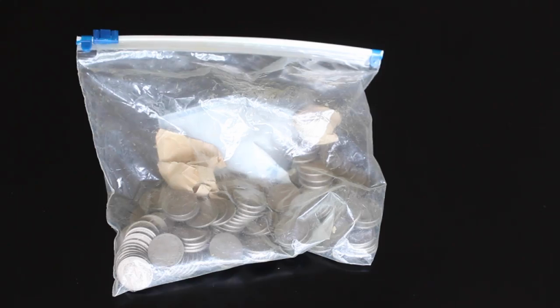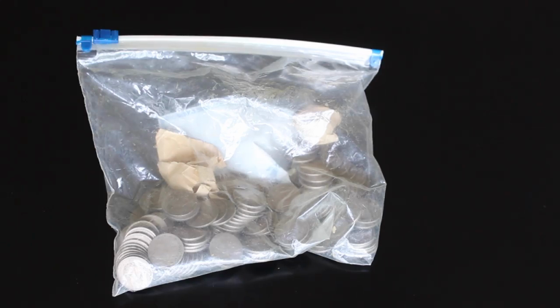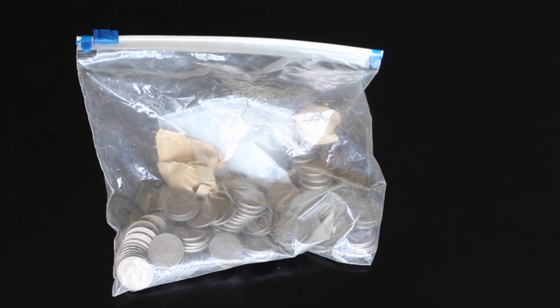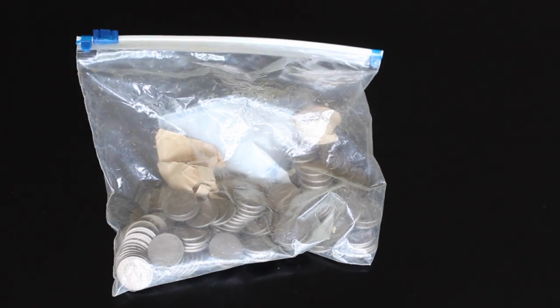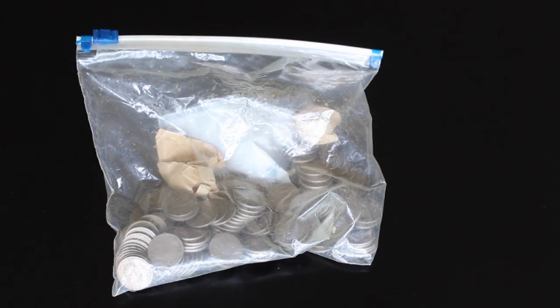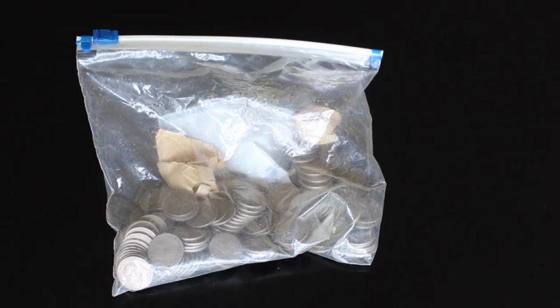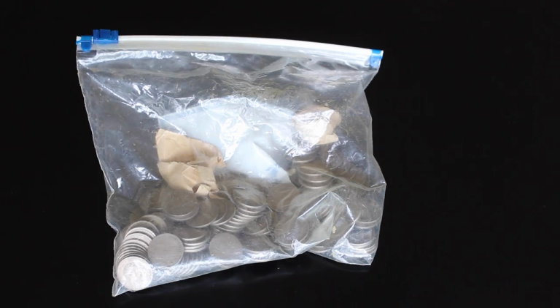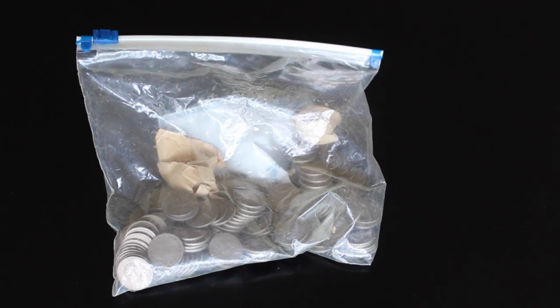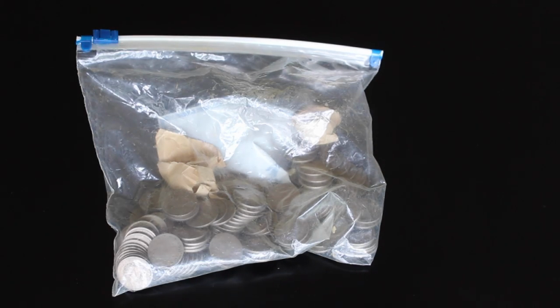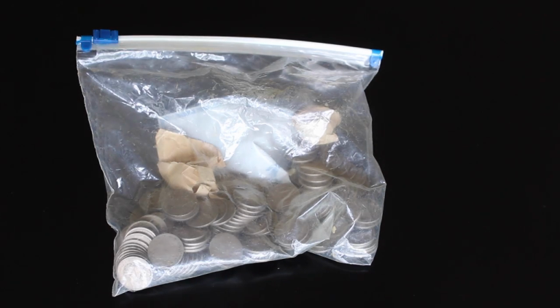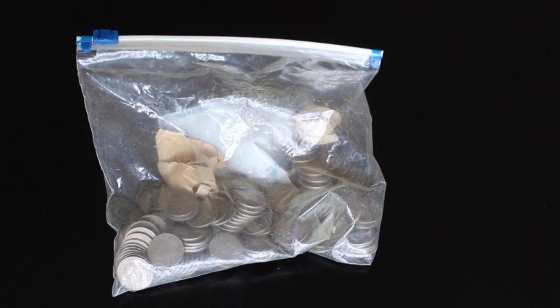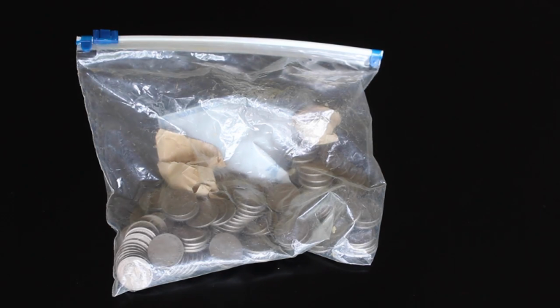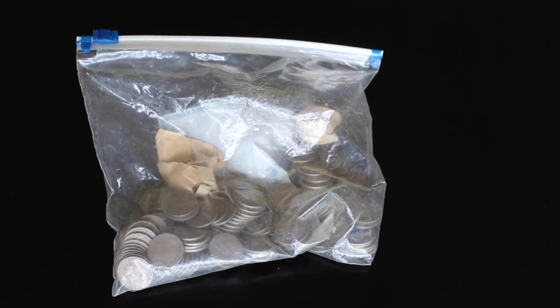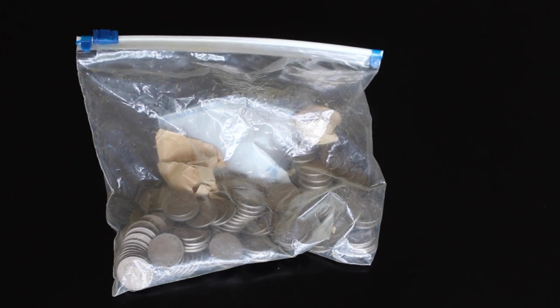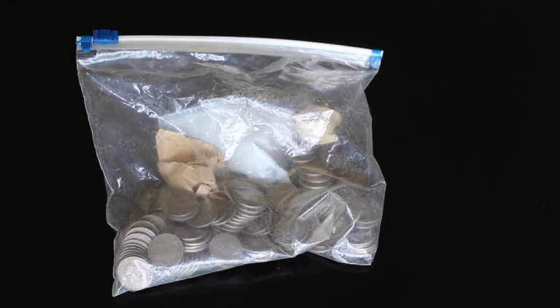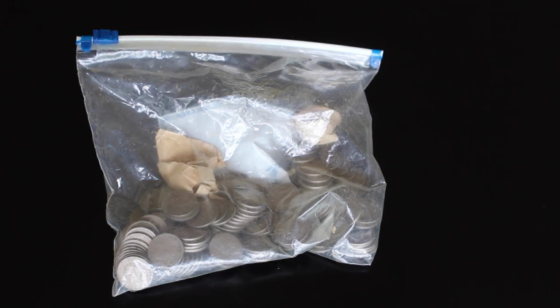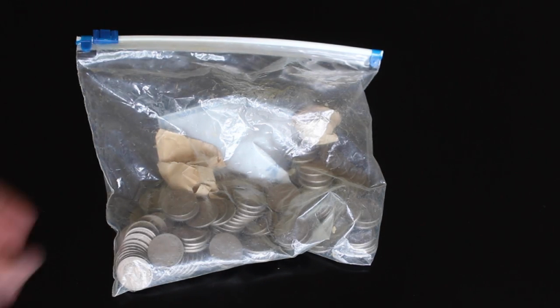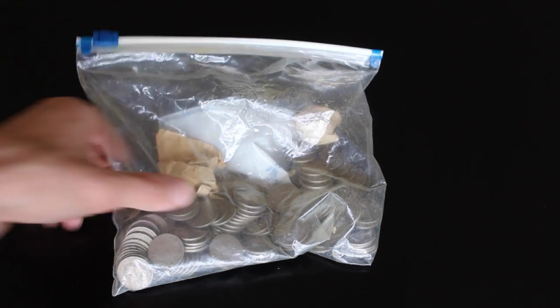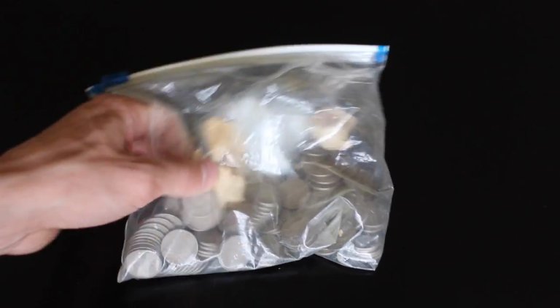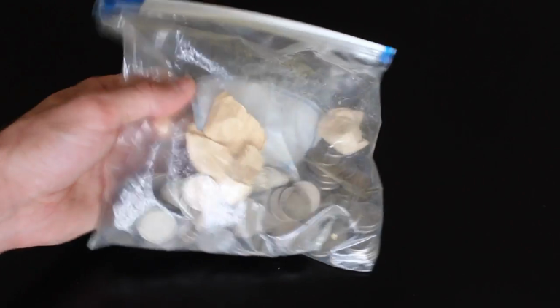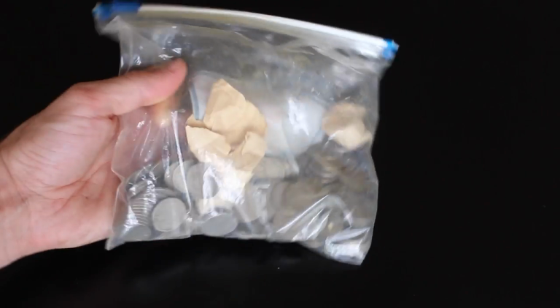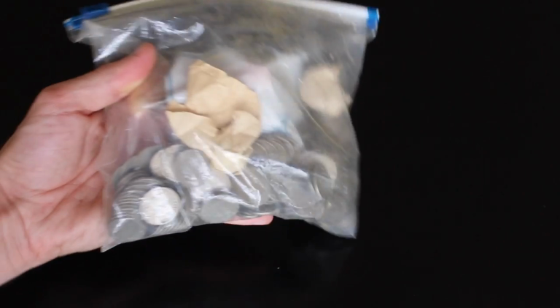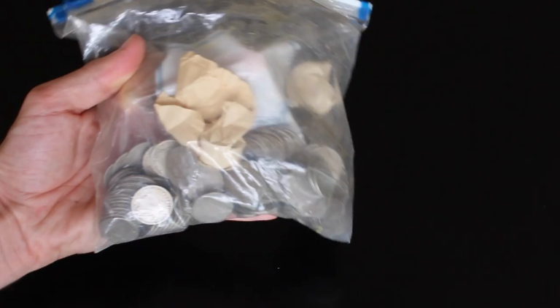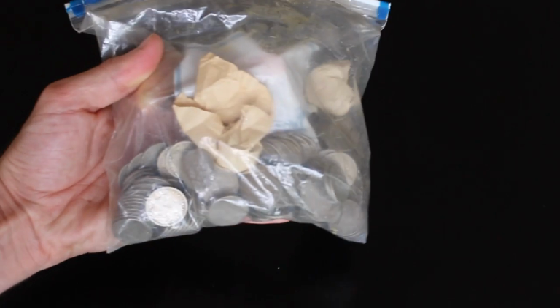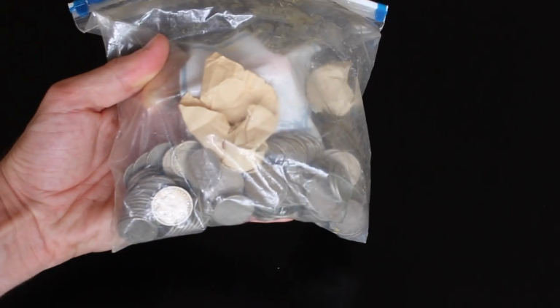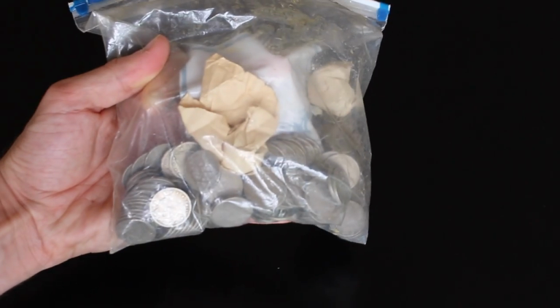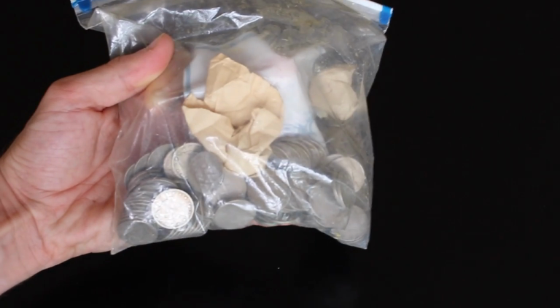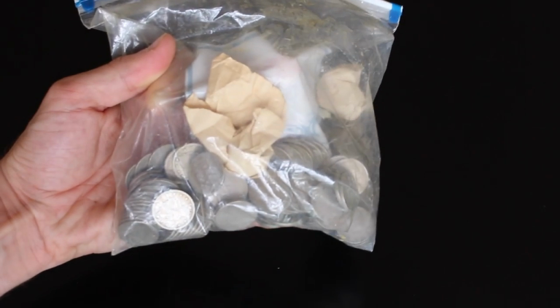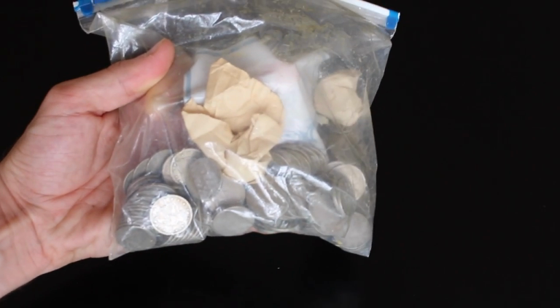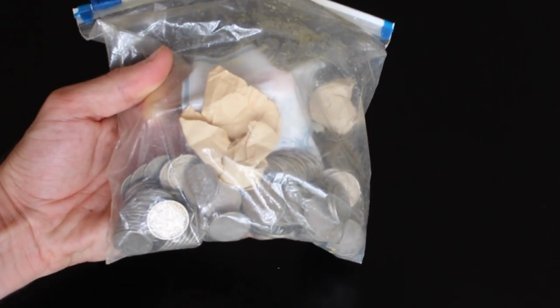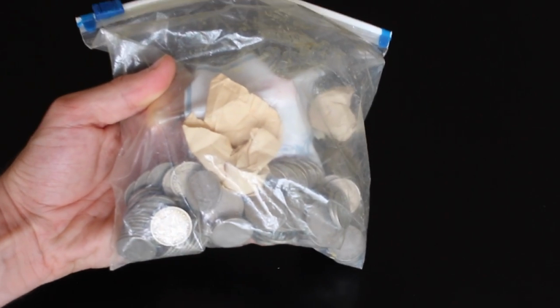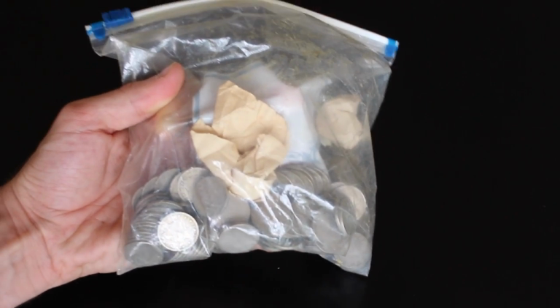Hello everybody, Silver Picker here, and today I want to talk to you about this big ol' bag of nickels.